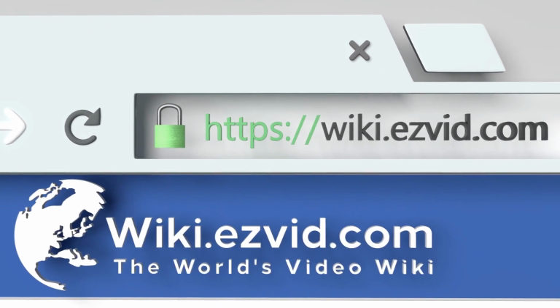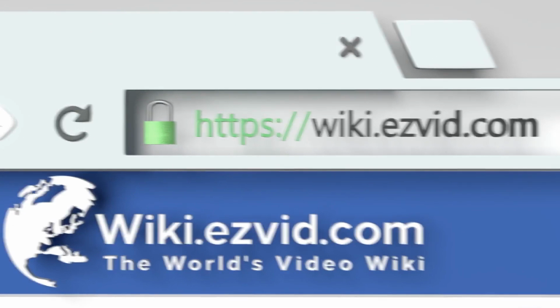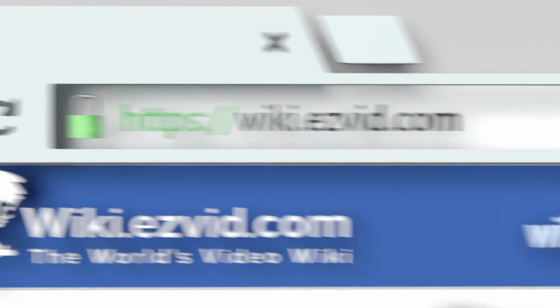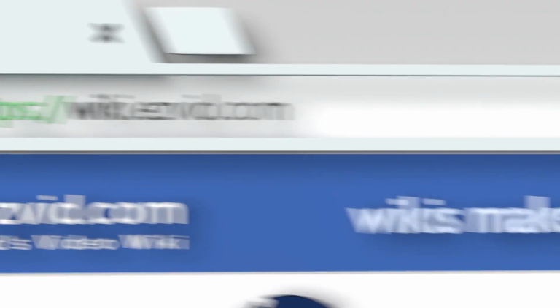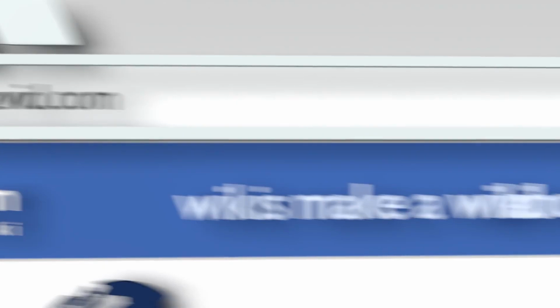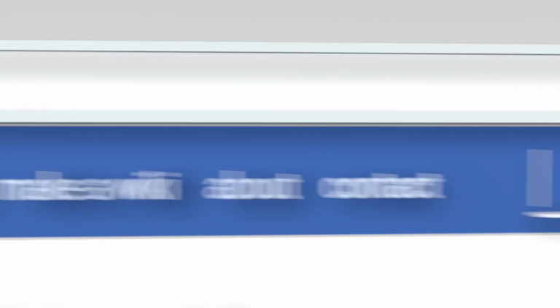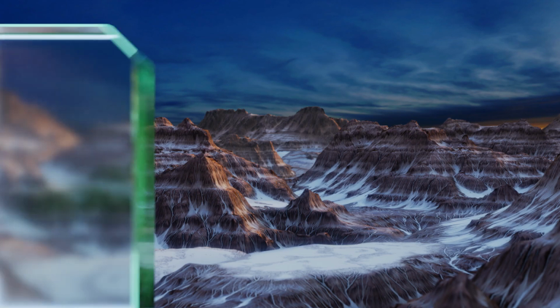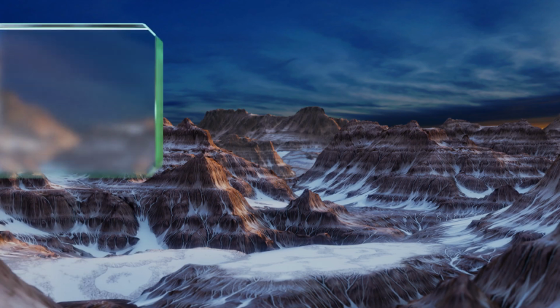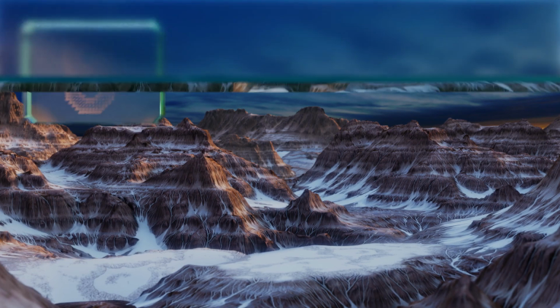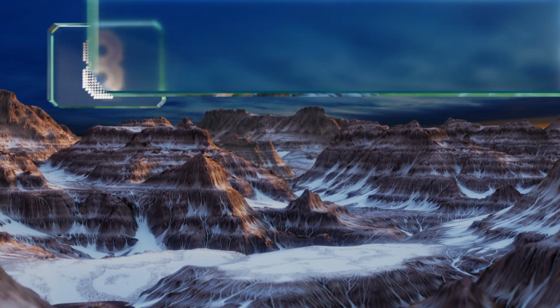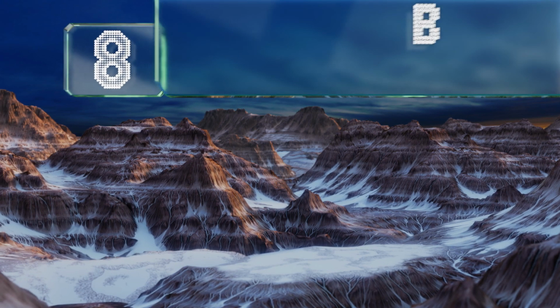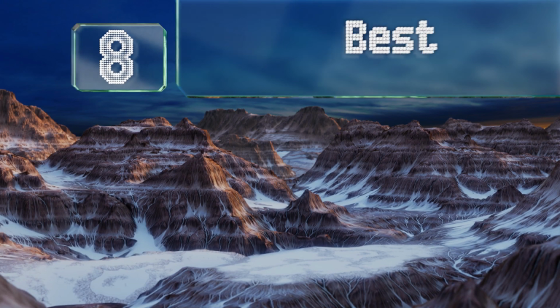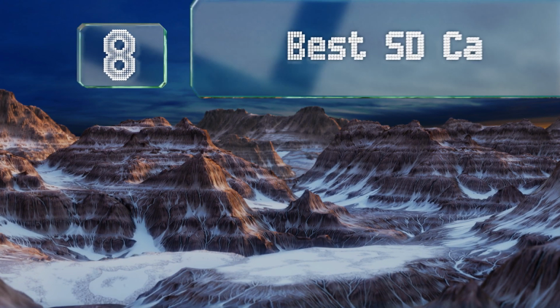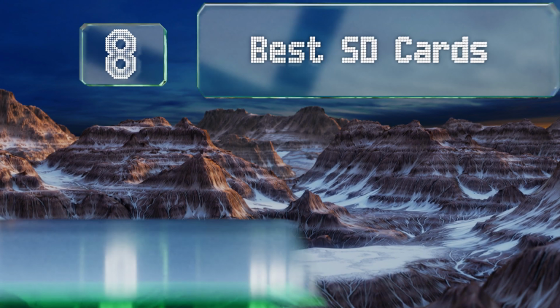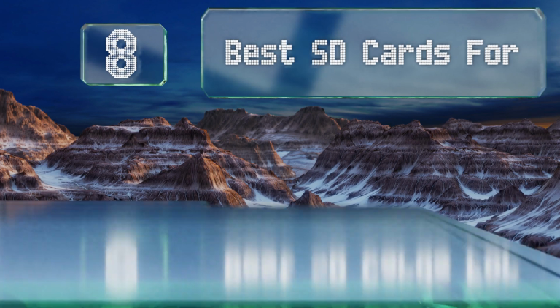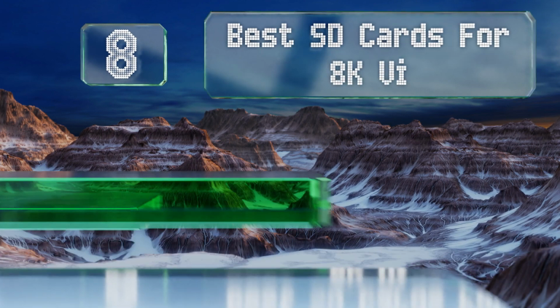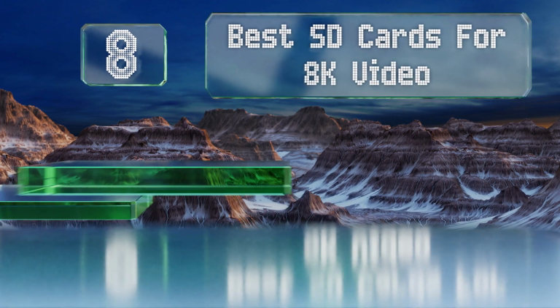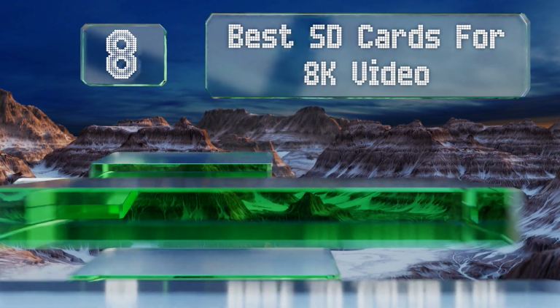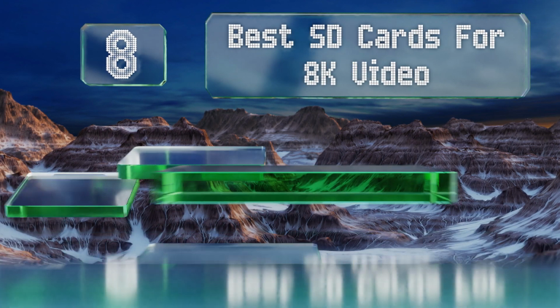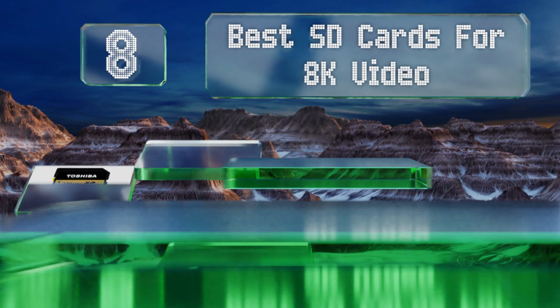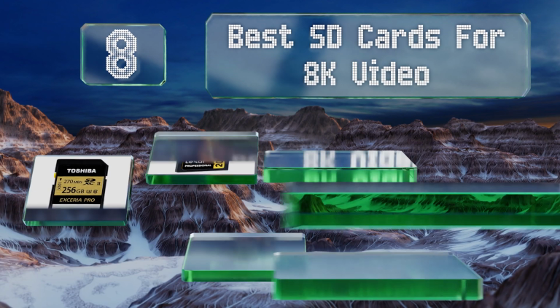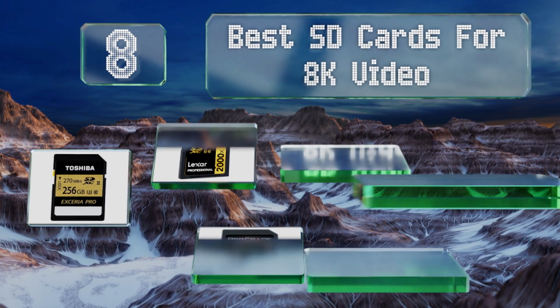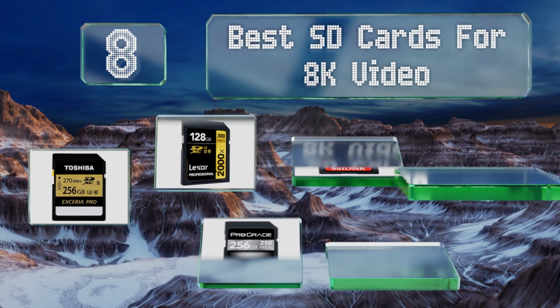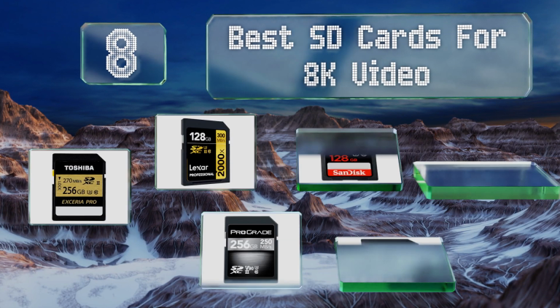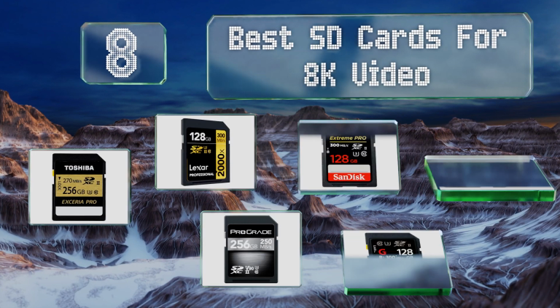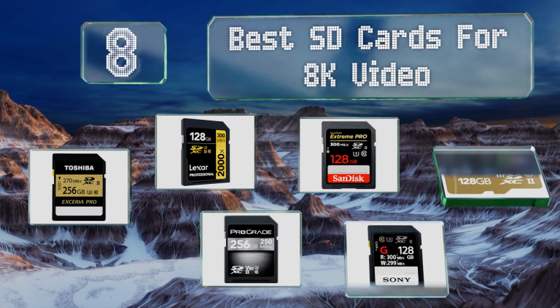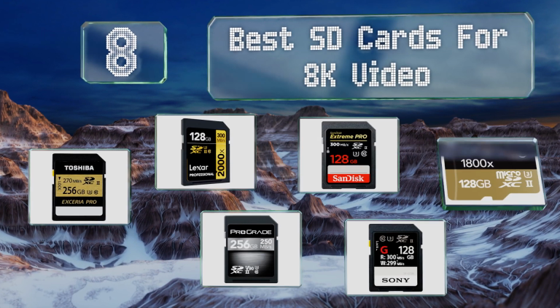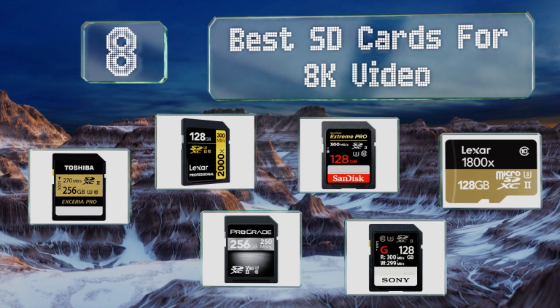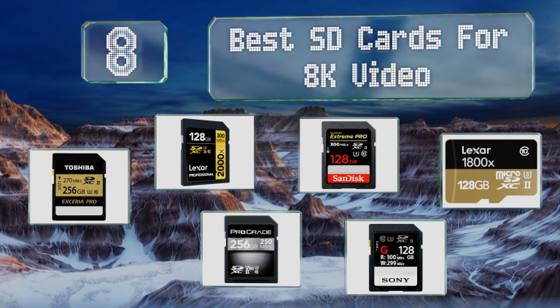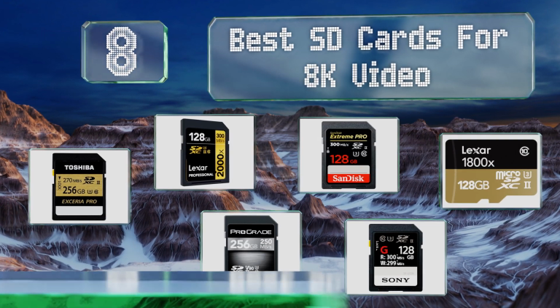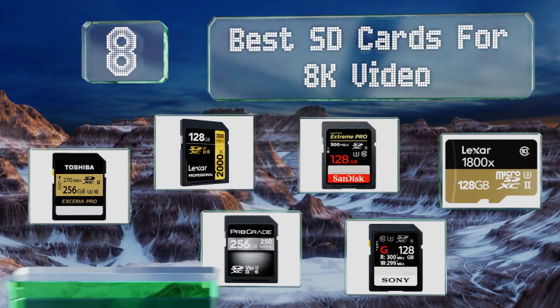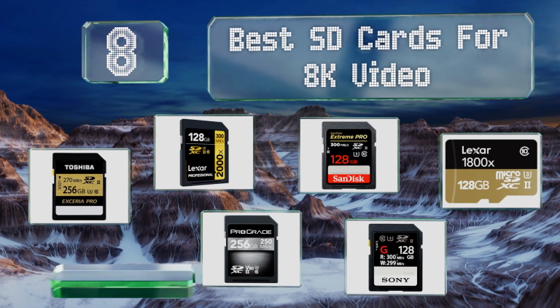EasyVid presents the eight best SD cards for 8K video. Let's get started with the list.